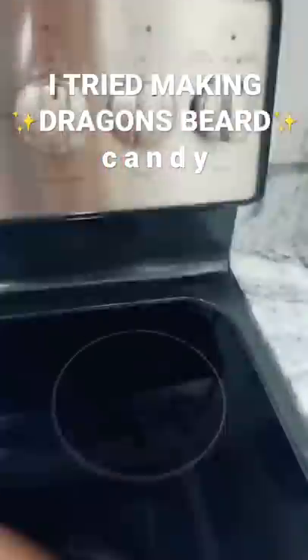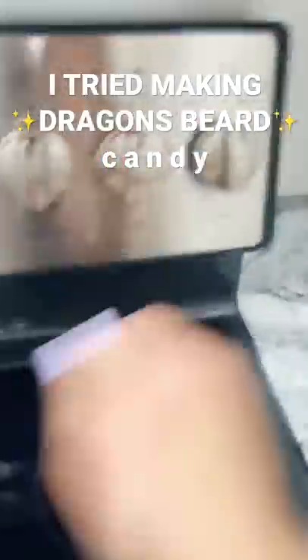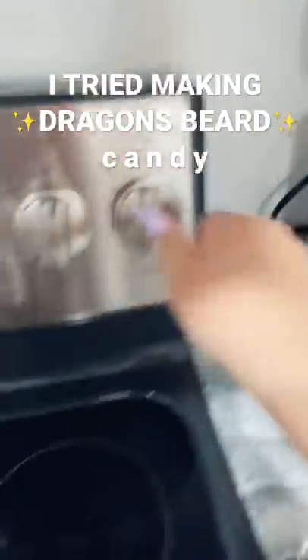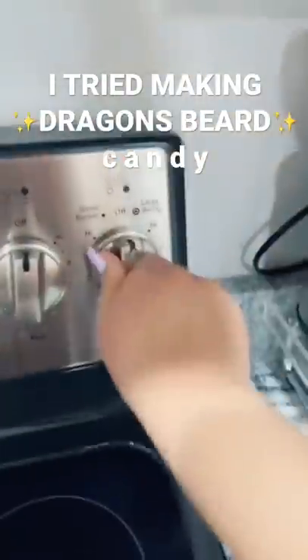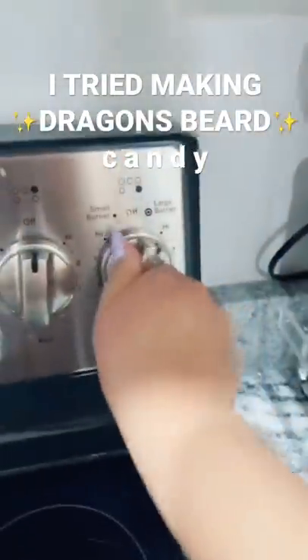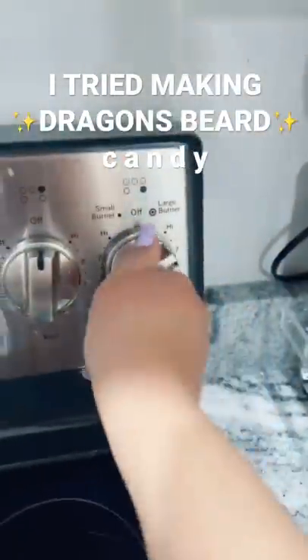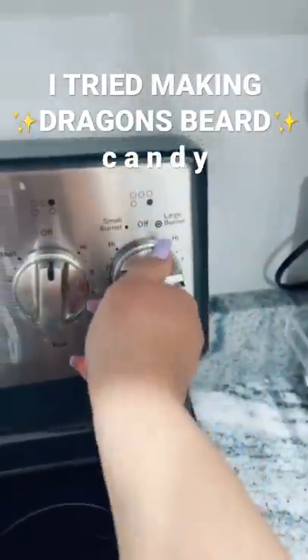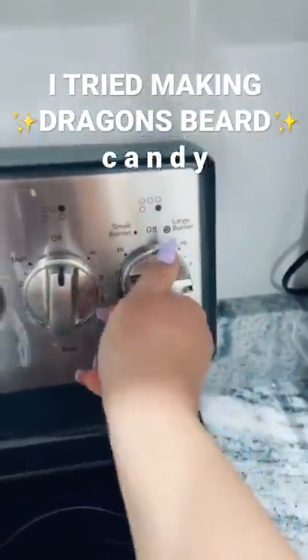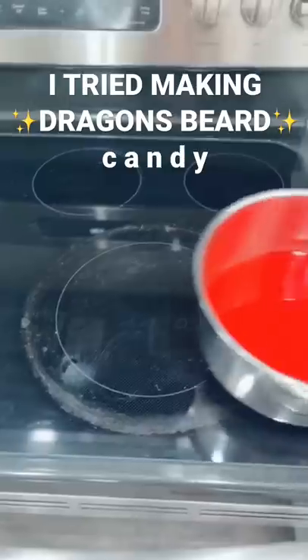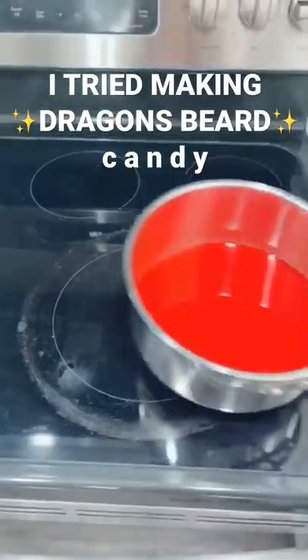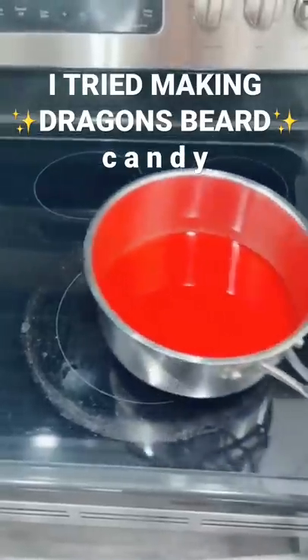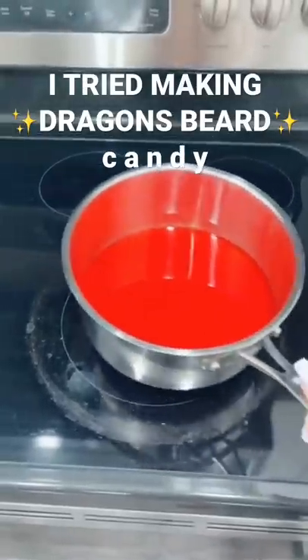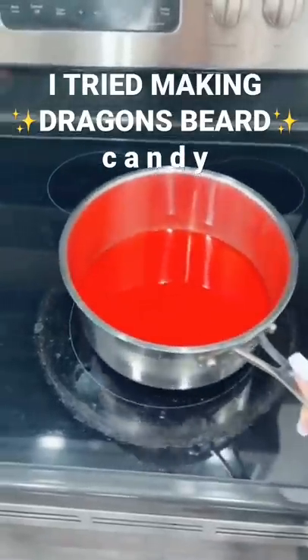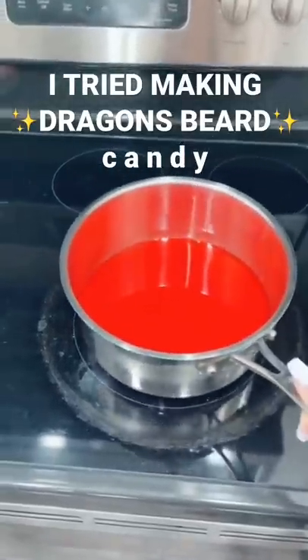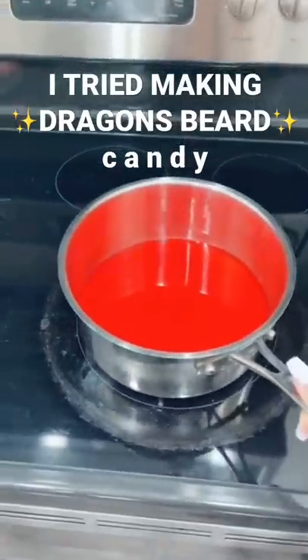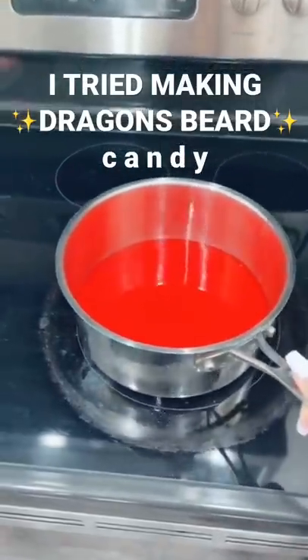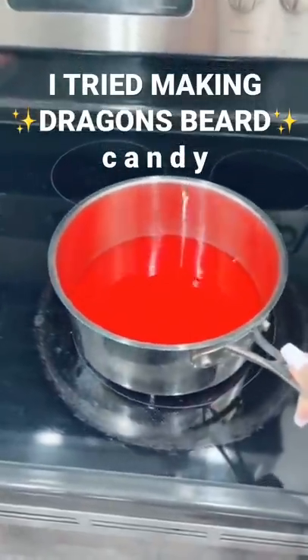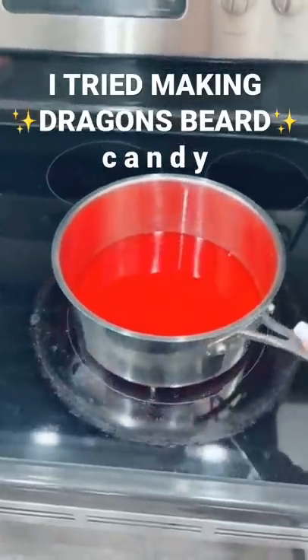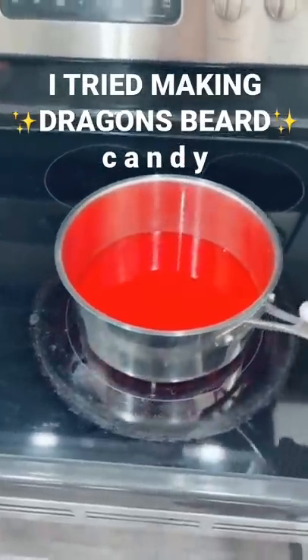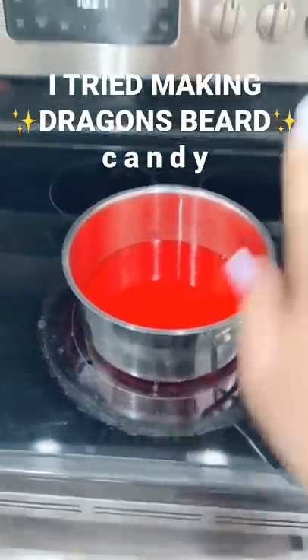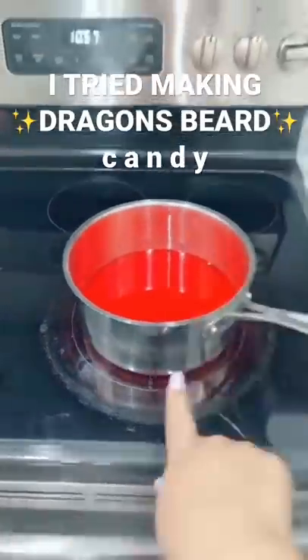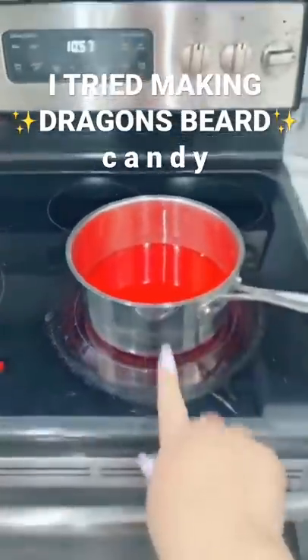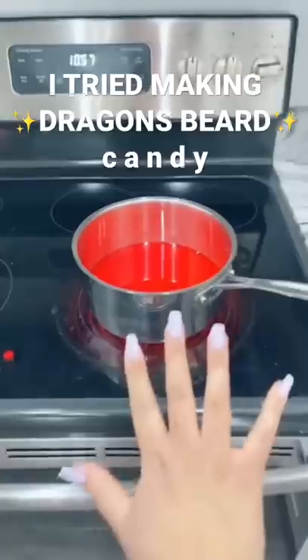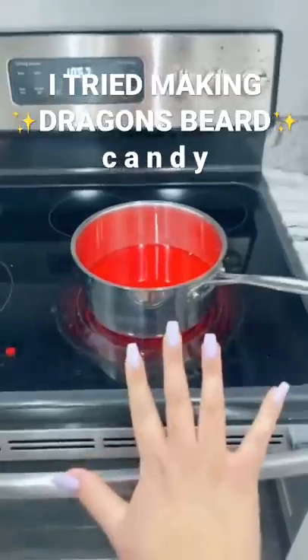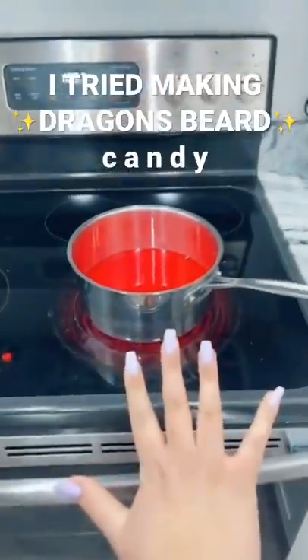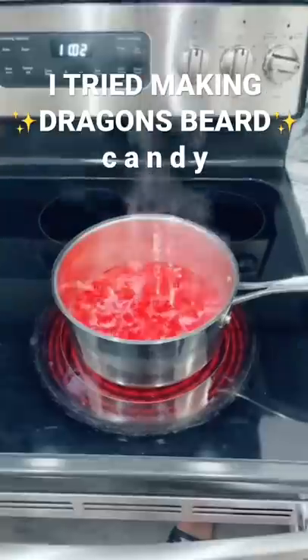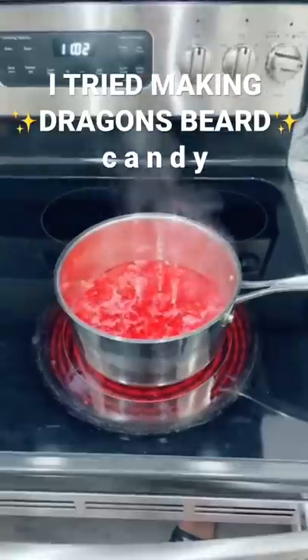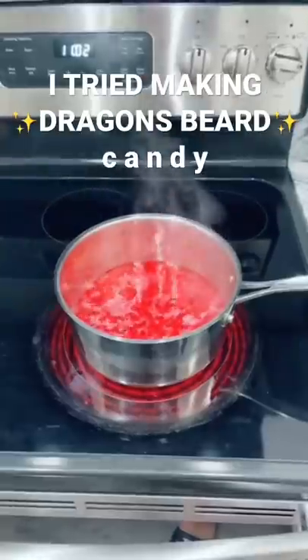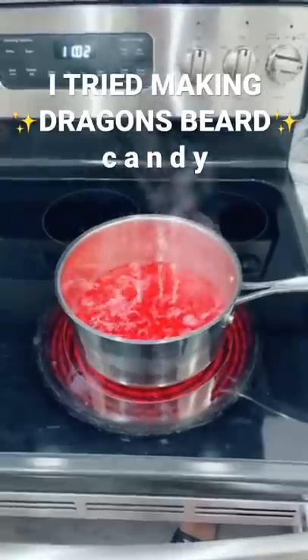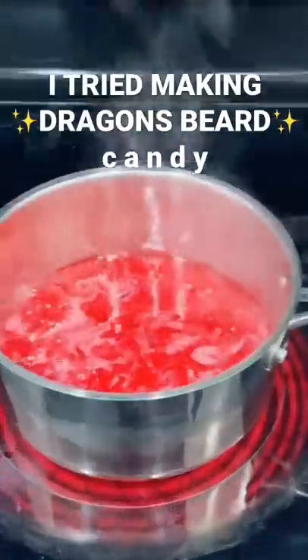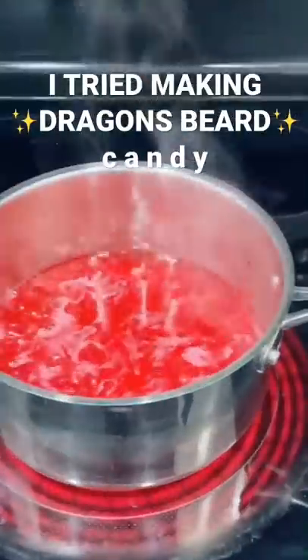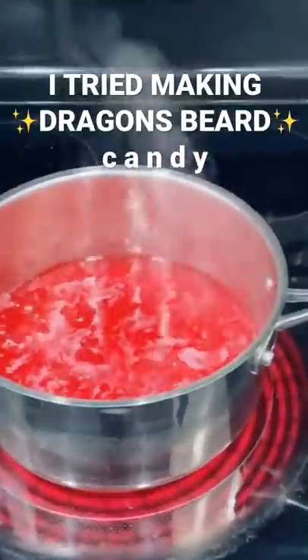Now turn your stove on to medium heat. Place that on your stove and leave it there for five minutes. After five minutes, it'll look like this.